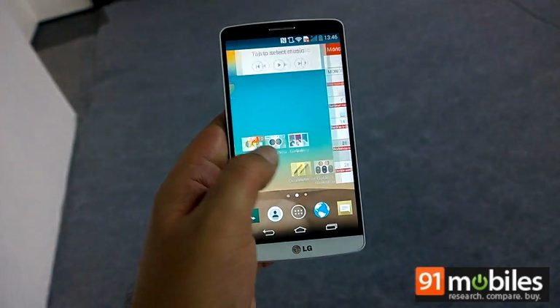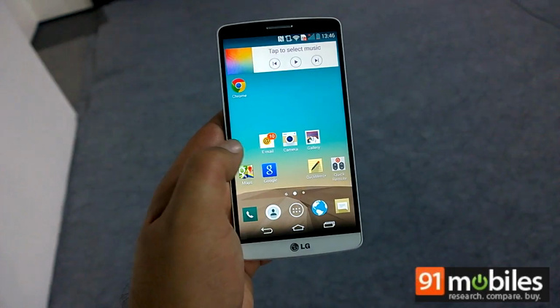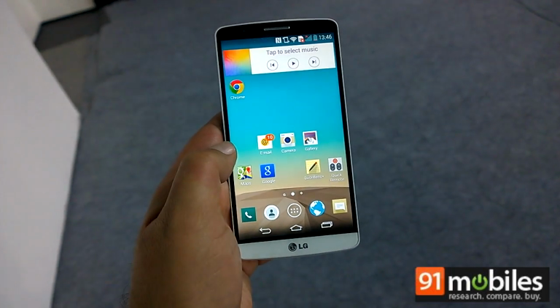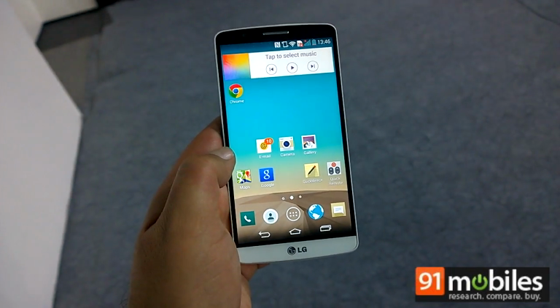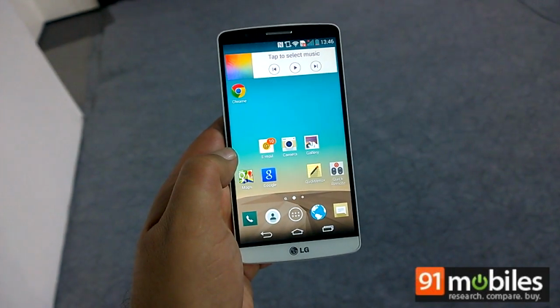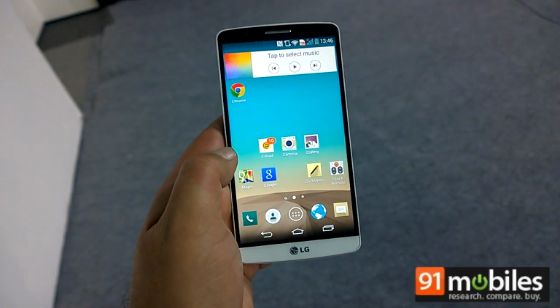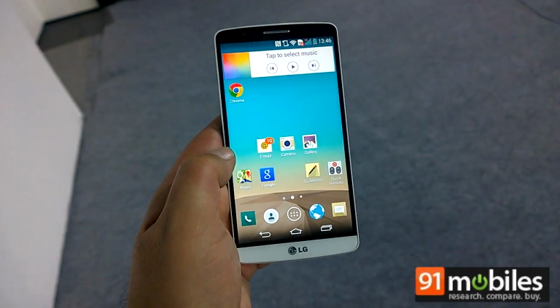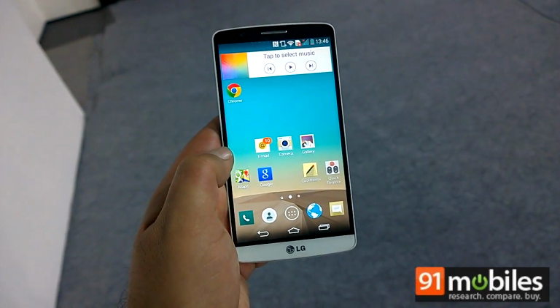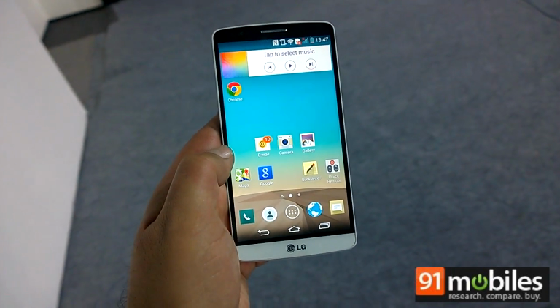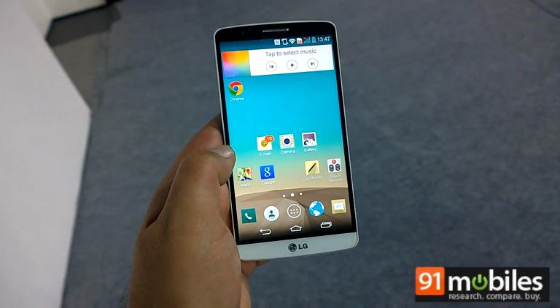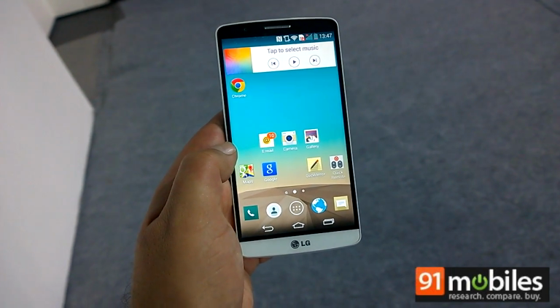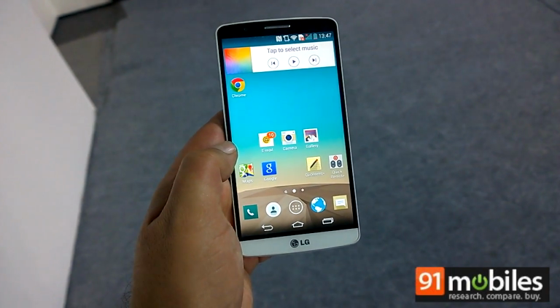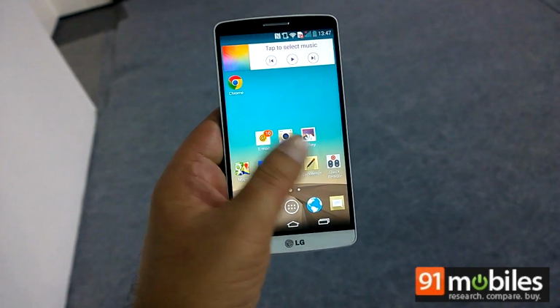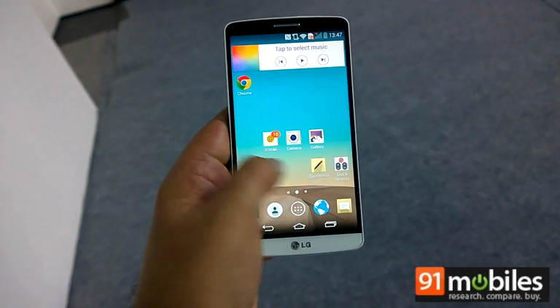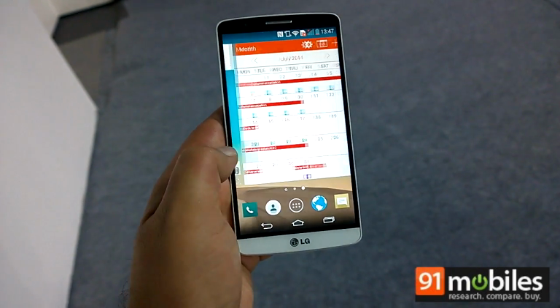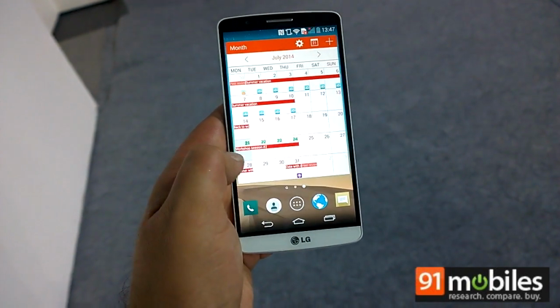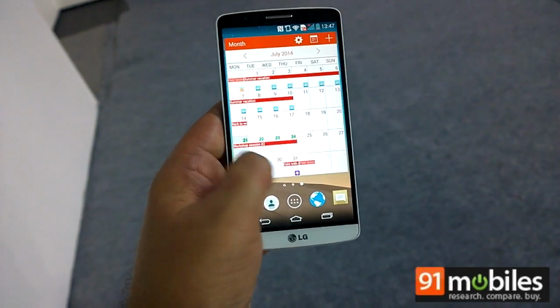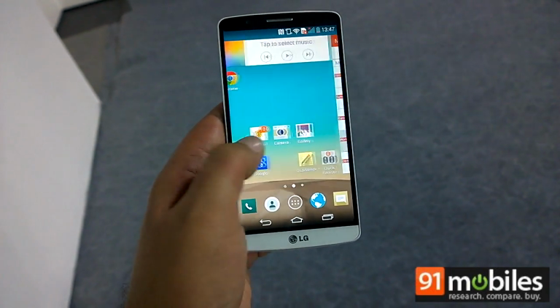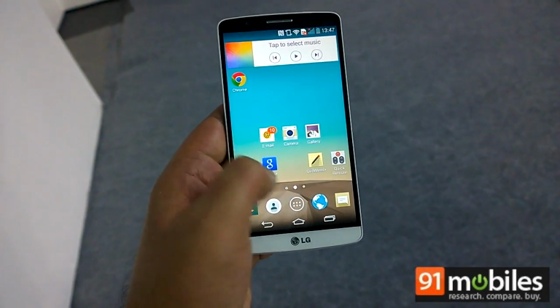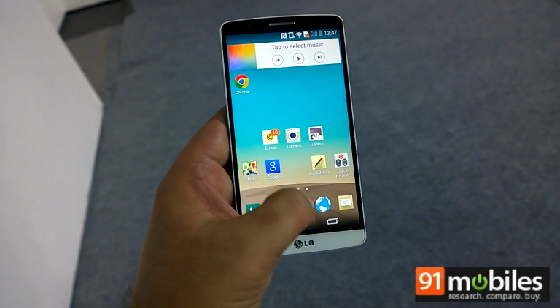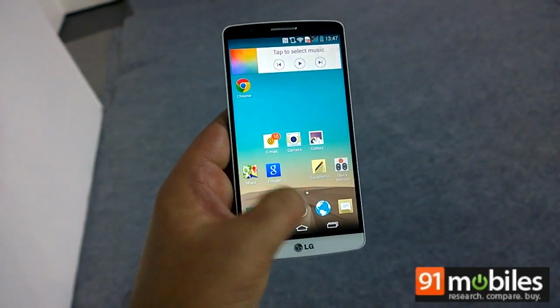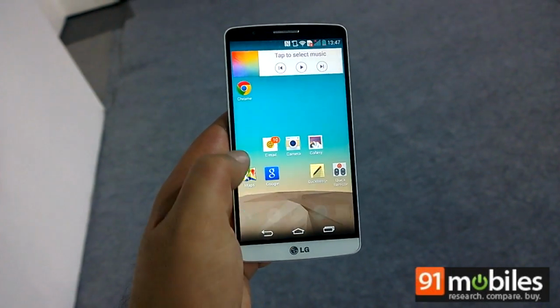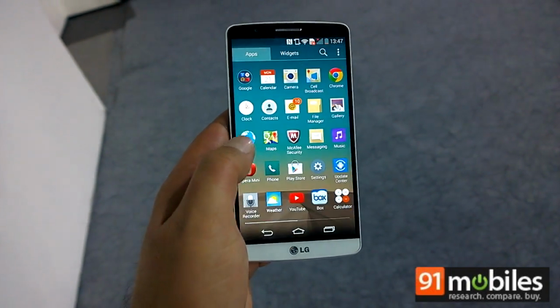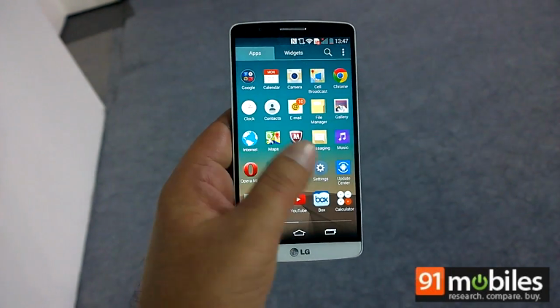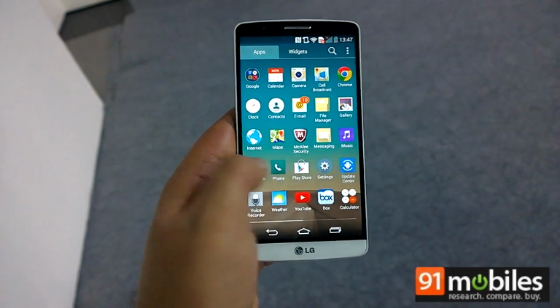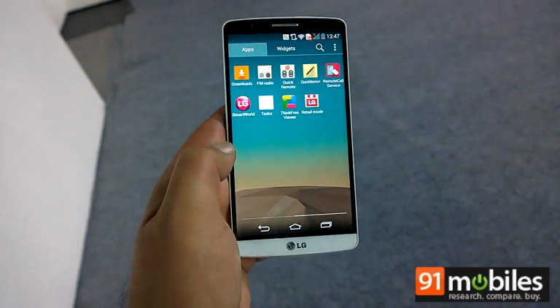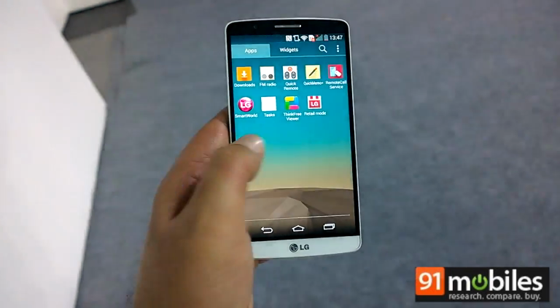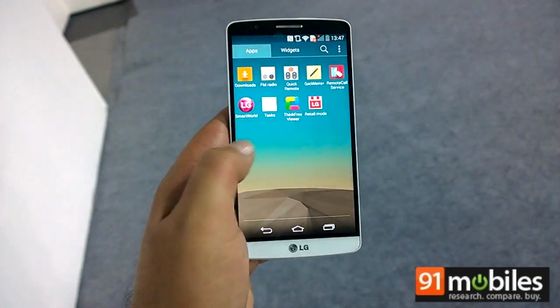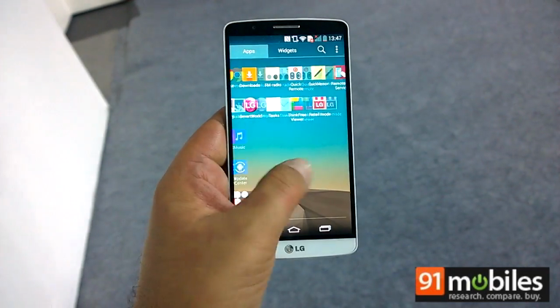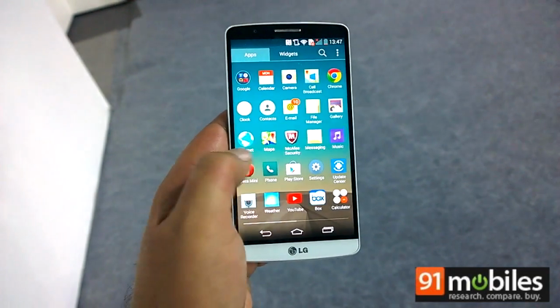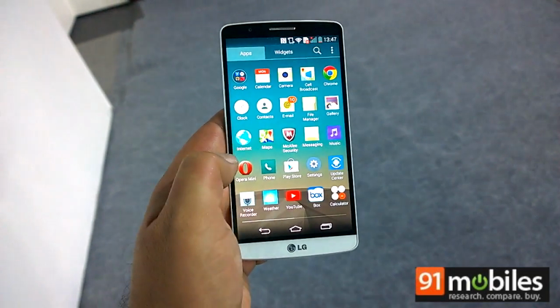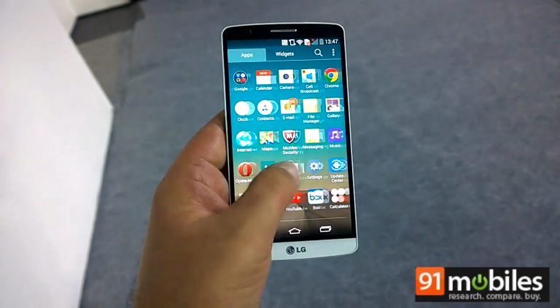We will be getting you more on this loaded flagship, so stay tuned. Thanks for watching.